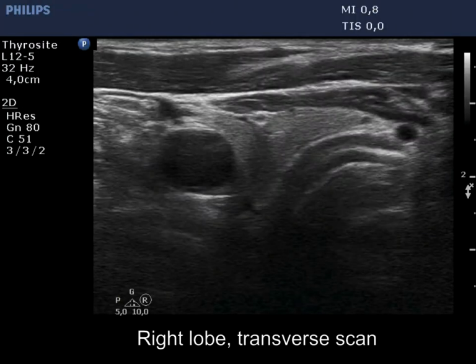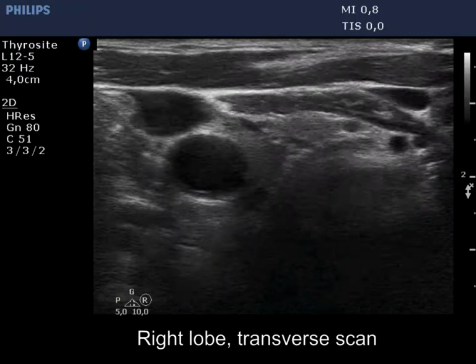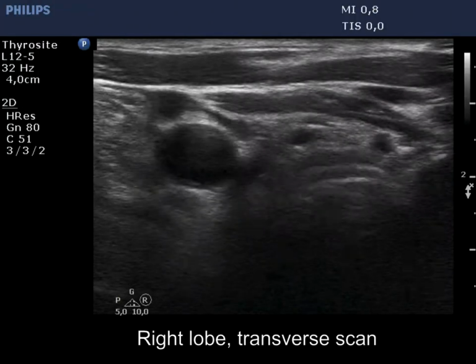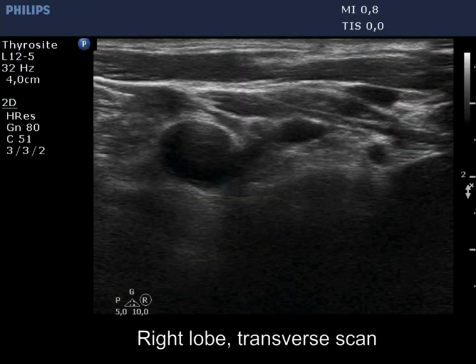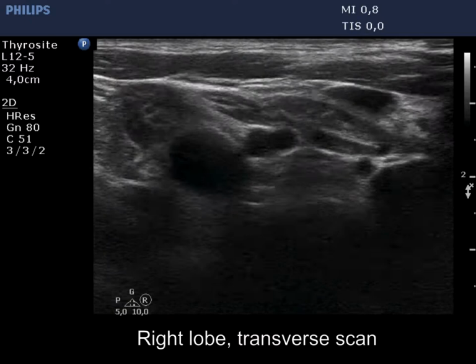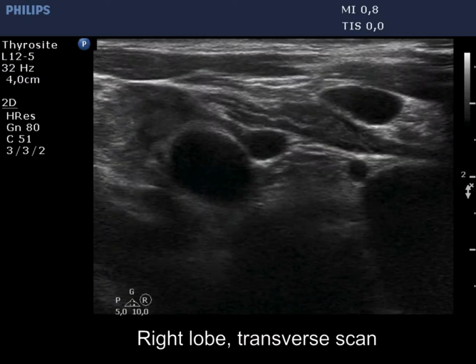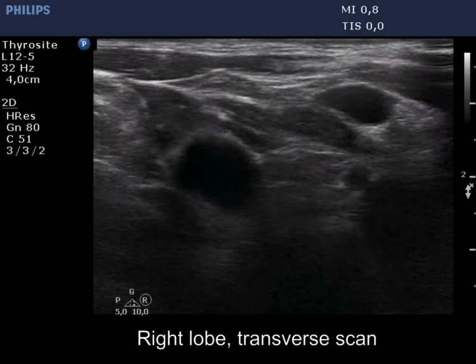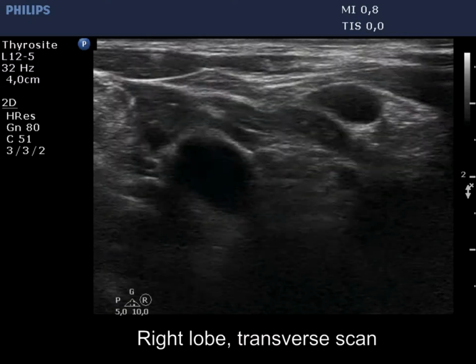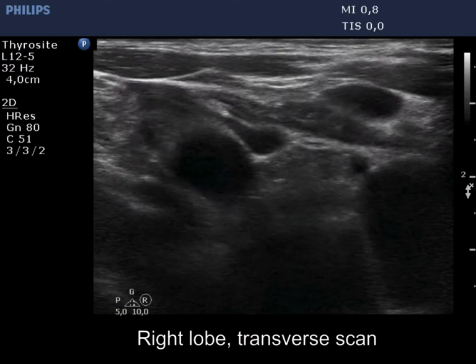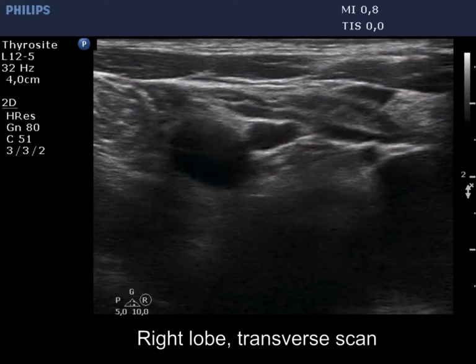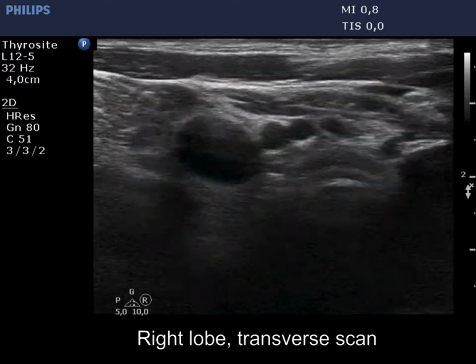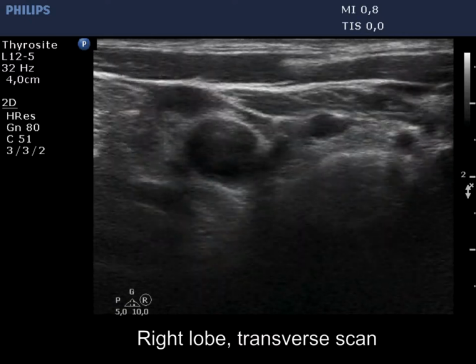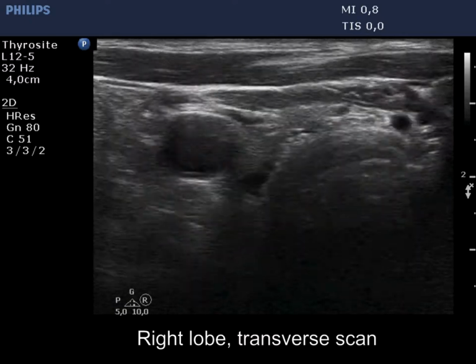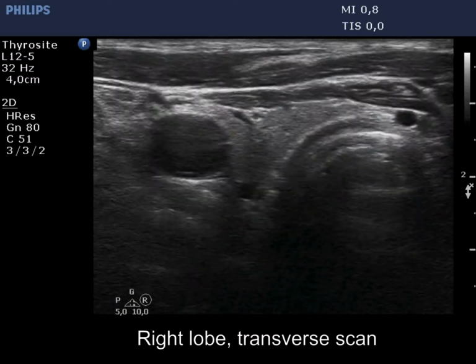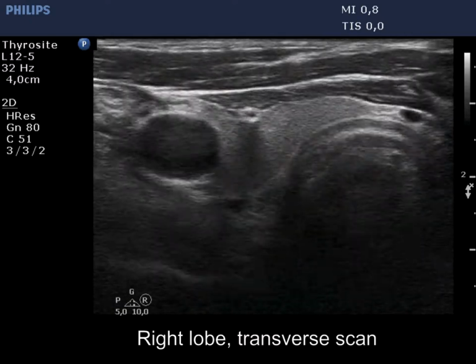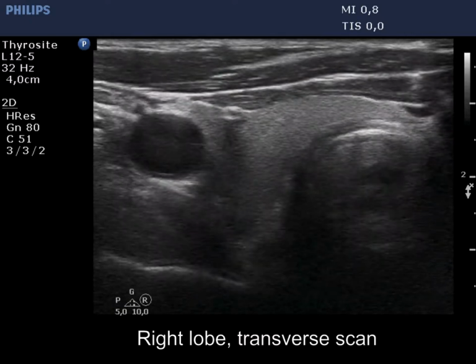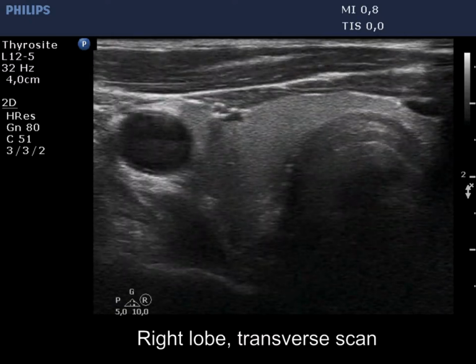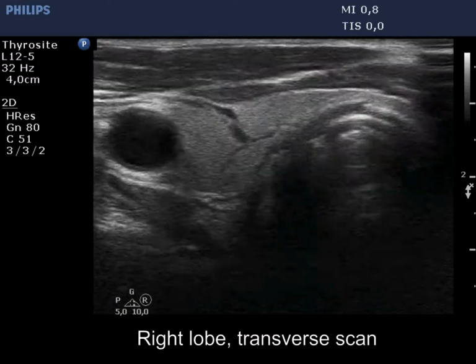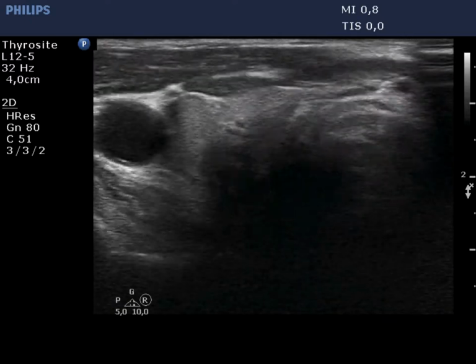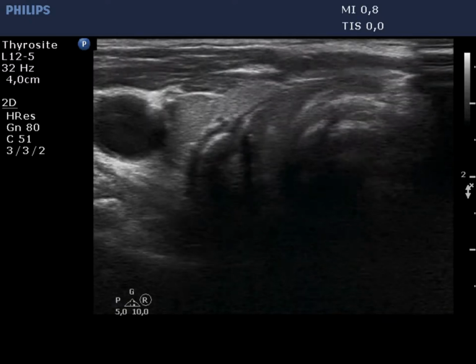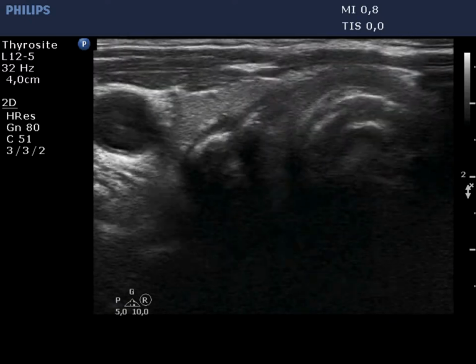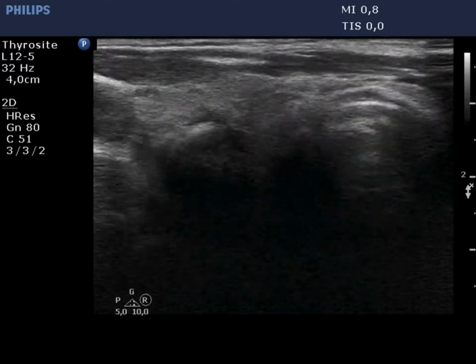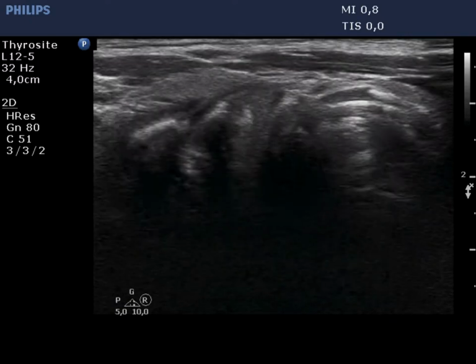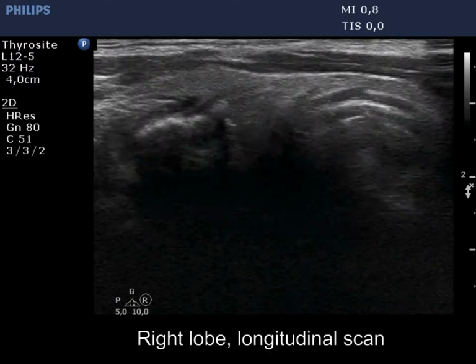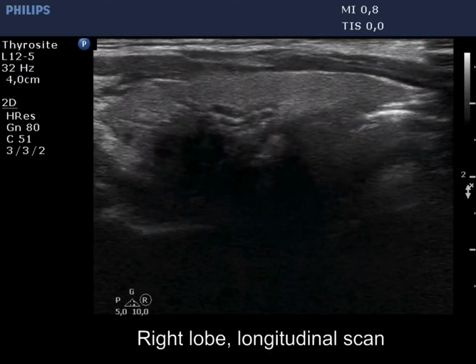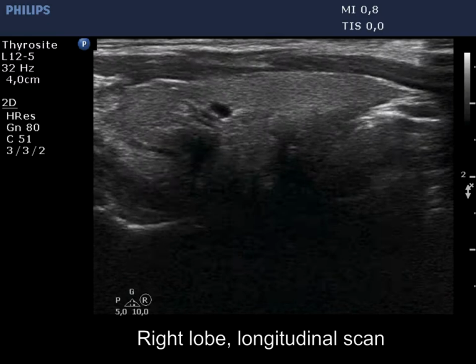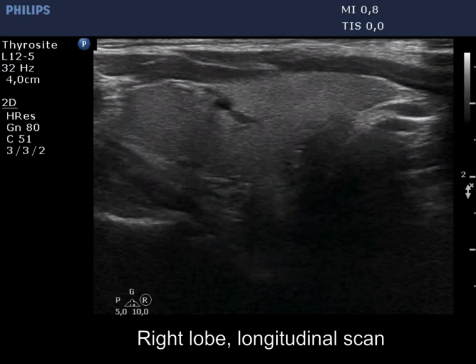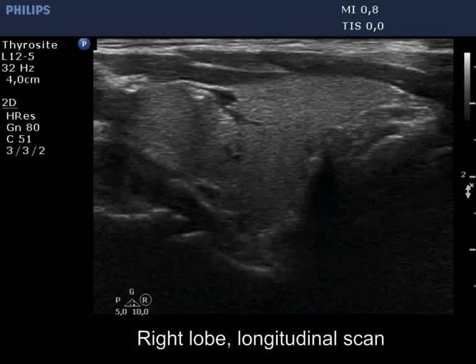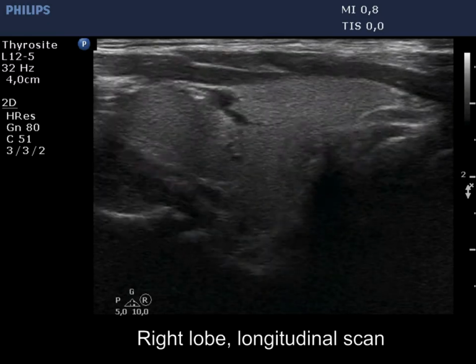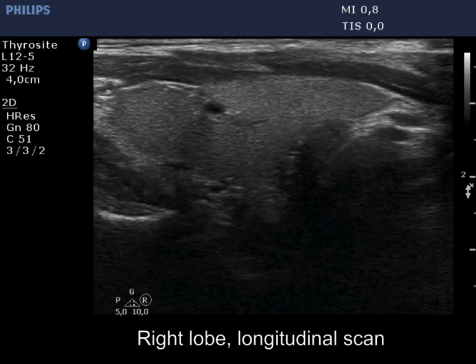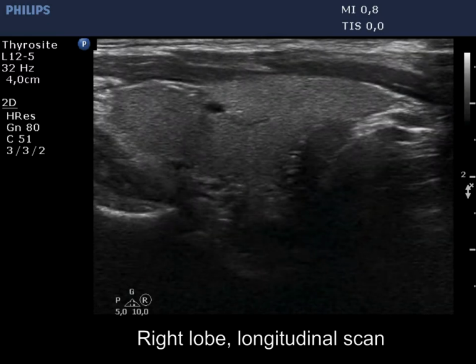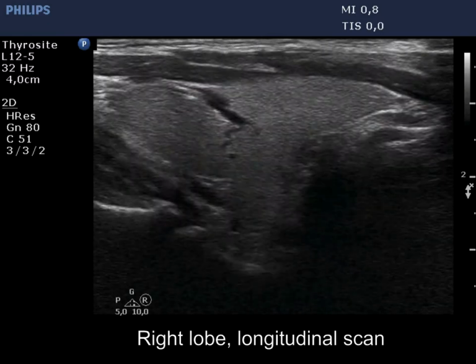The thyroid is echoormal. There is coarse calcification in the right lobe. Otherwise, this lobe is intact.